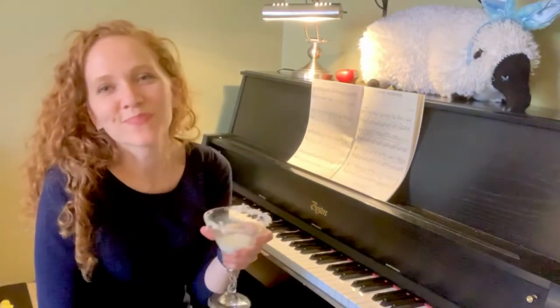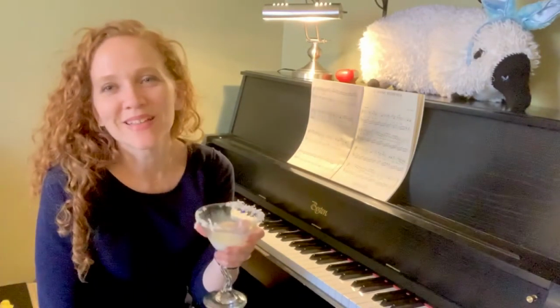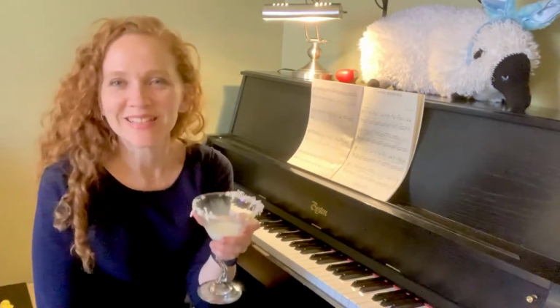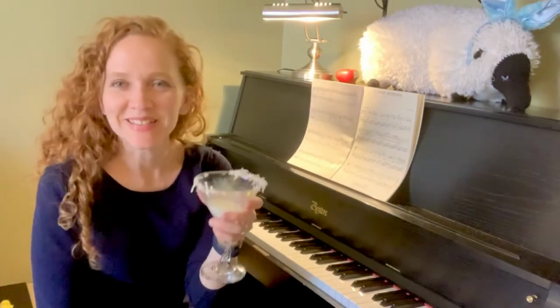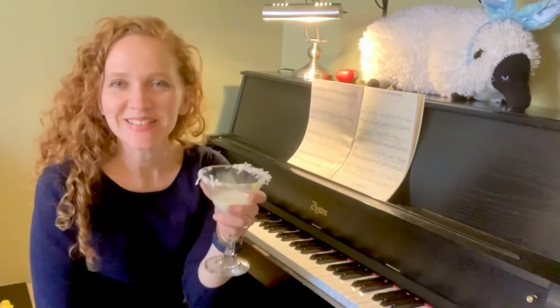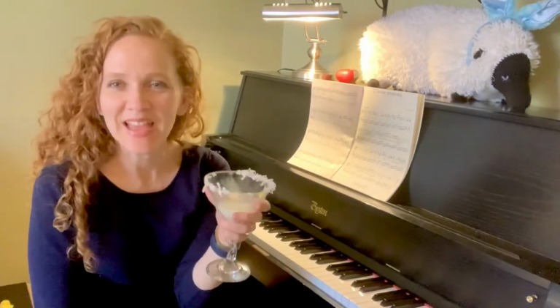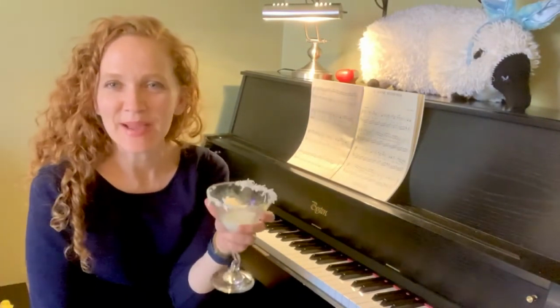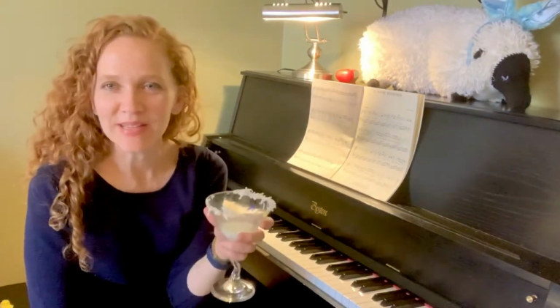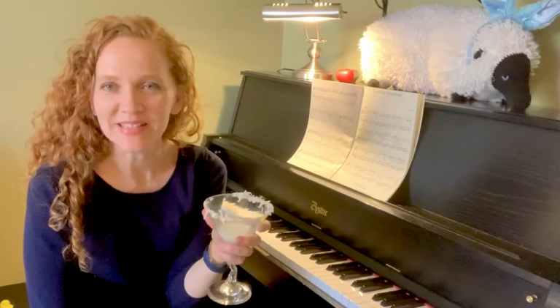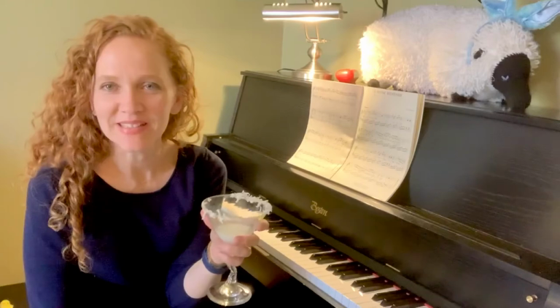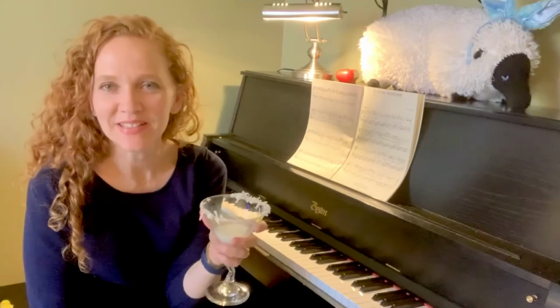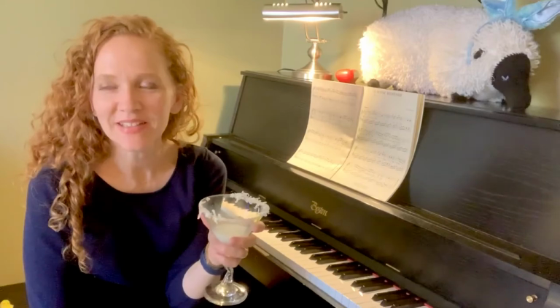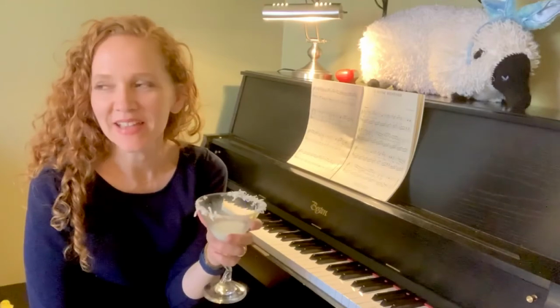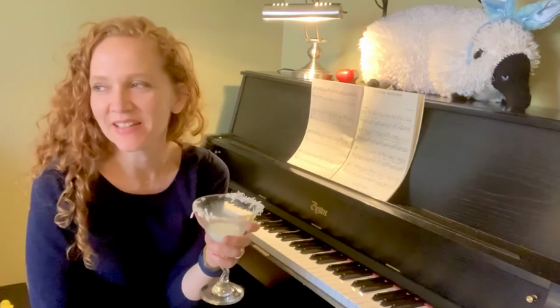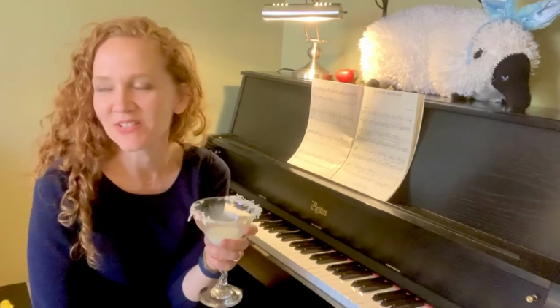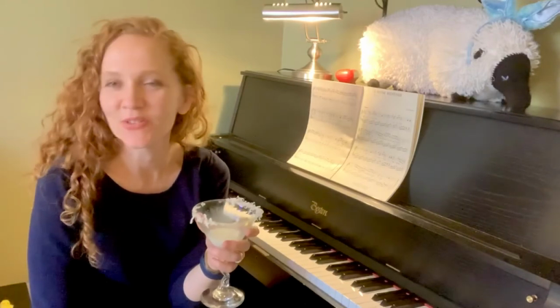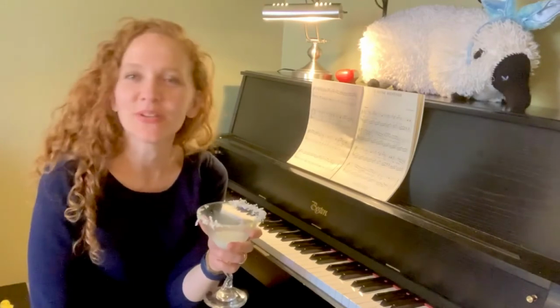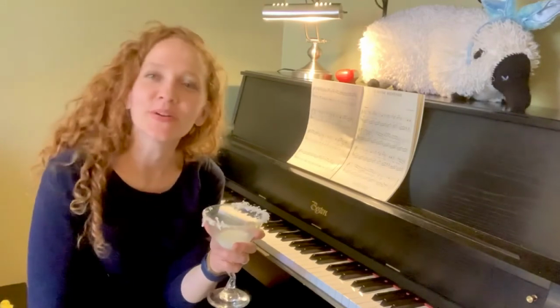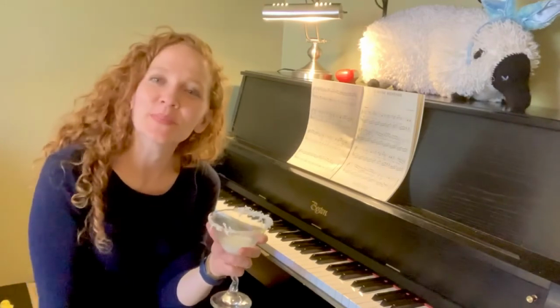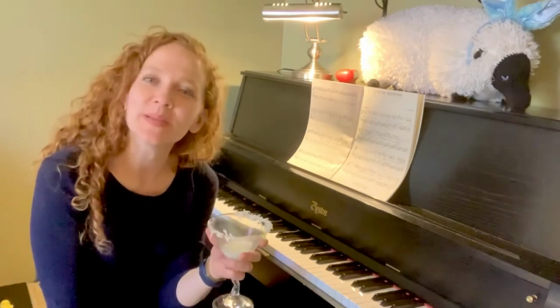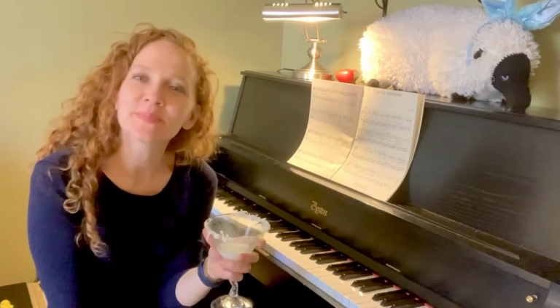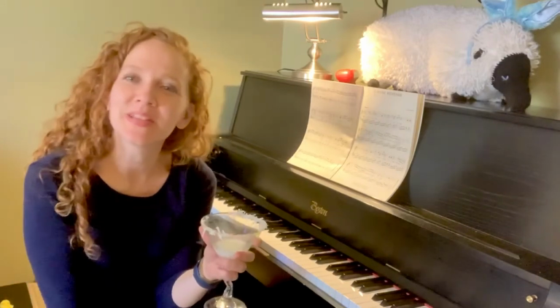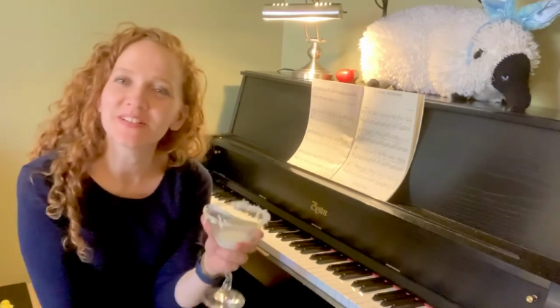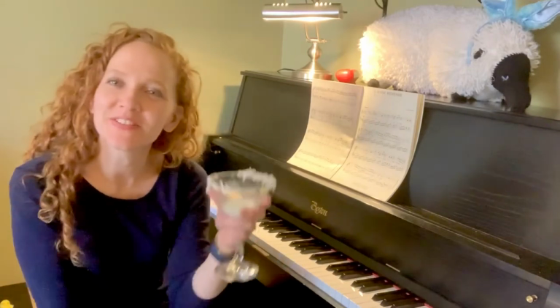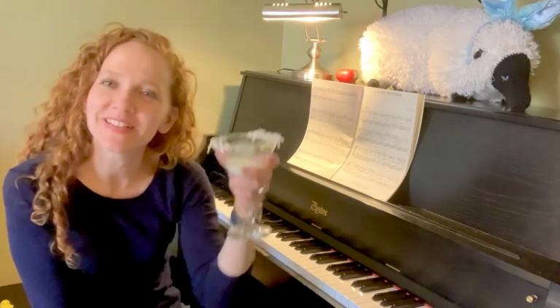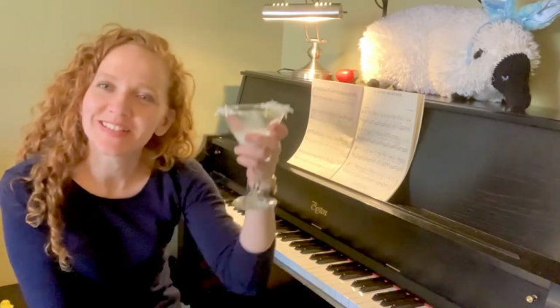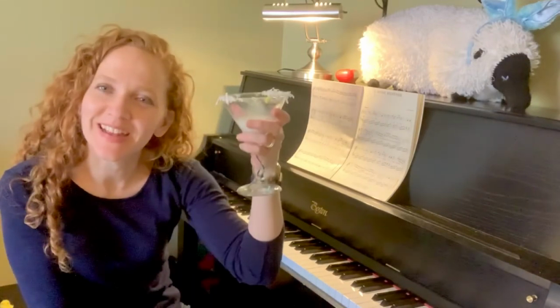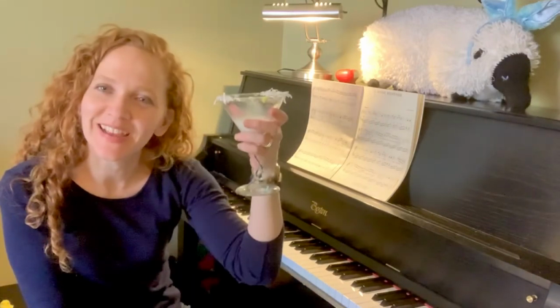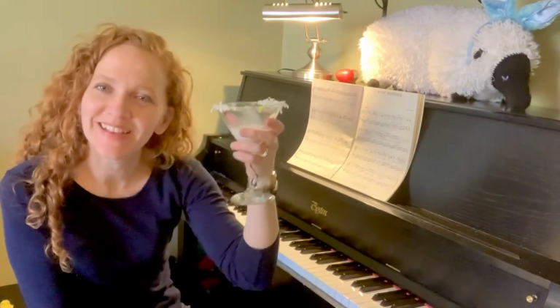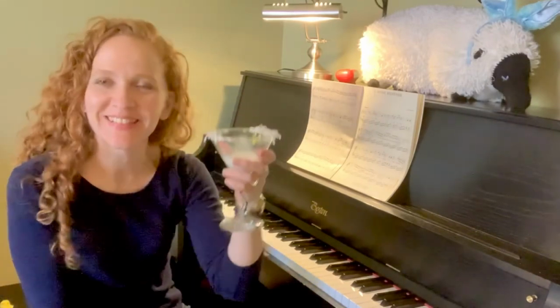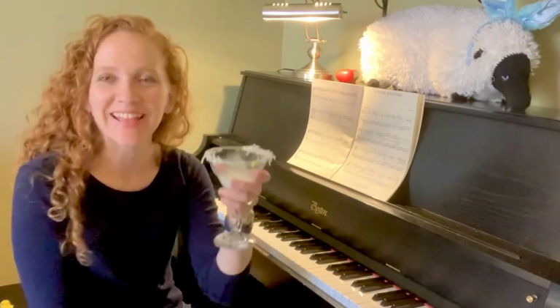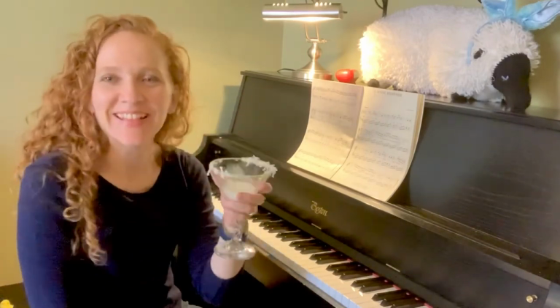Cheers, happy Easter, and enjoy your Peeps and your treats today. Thanks!